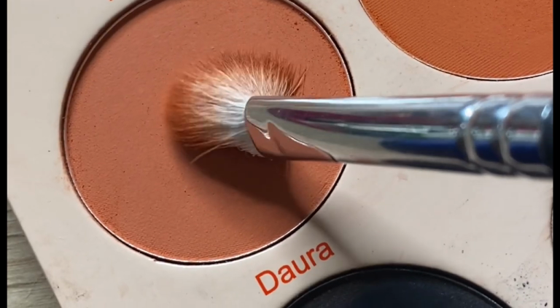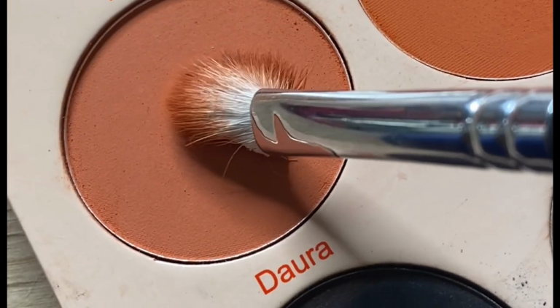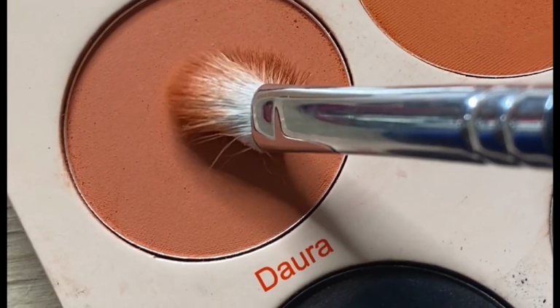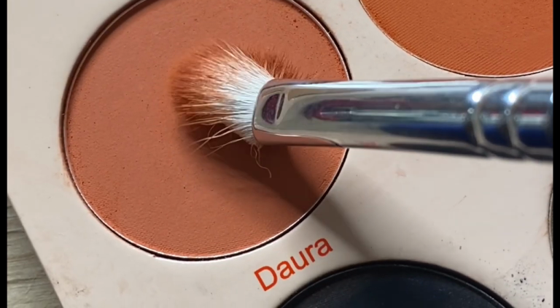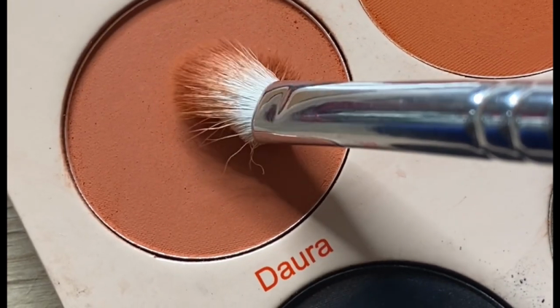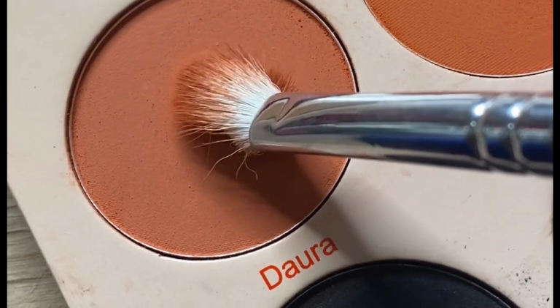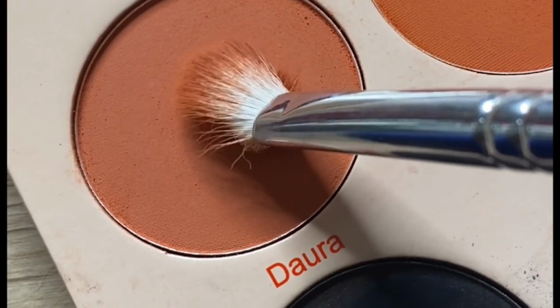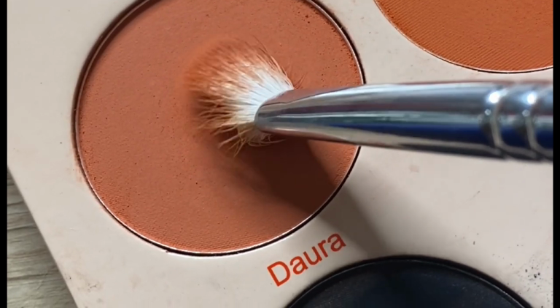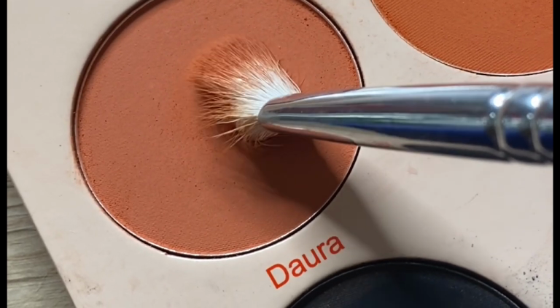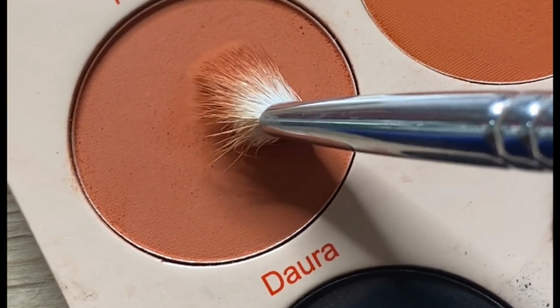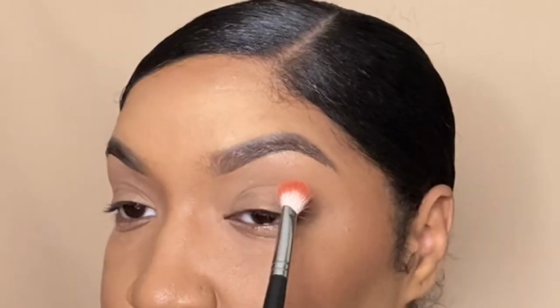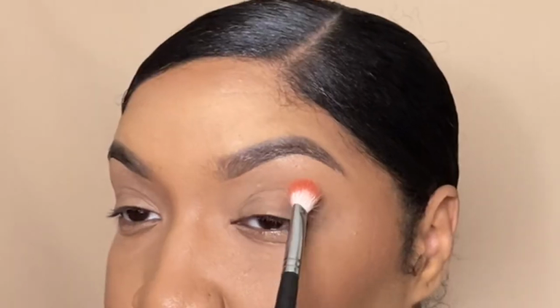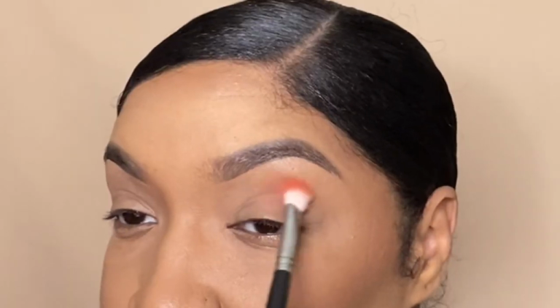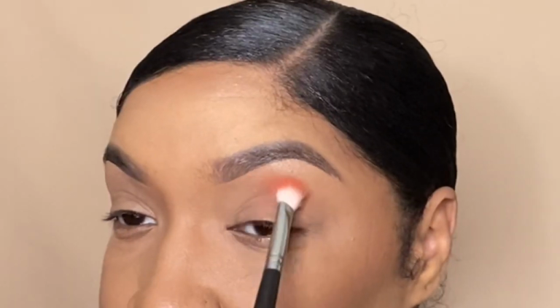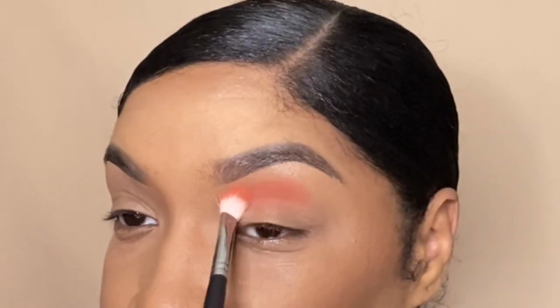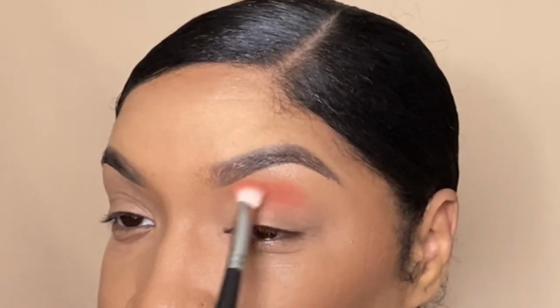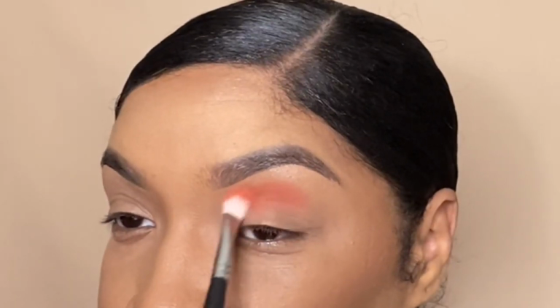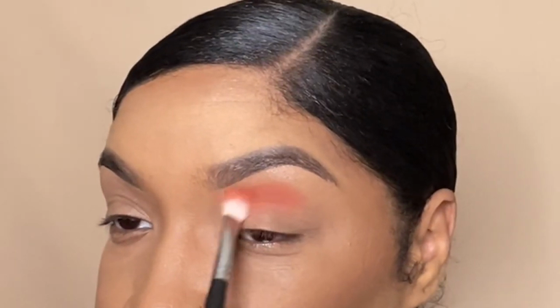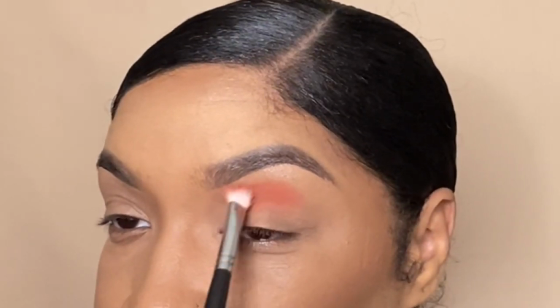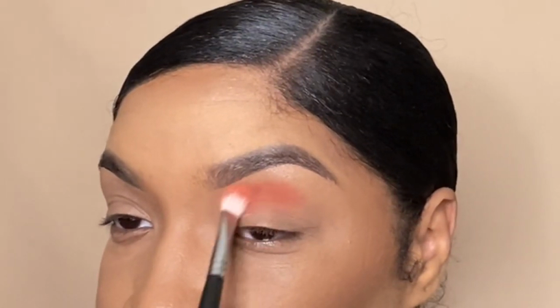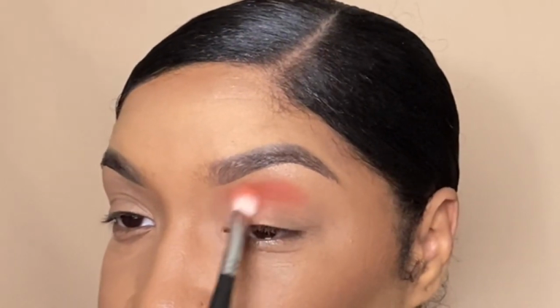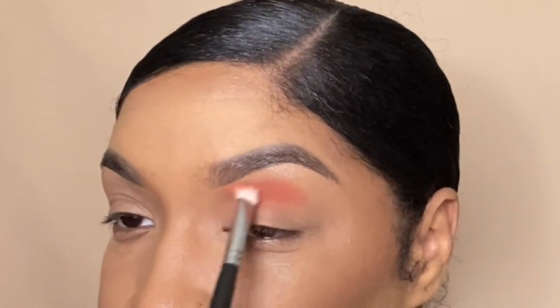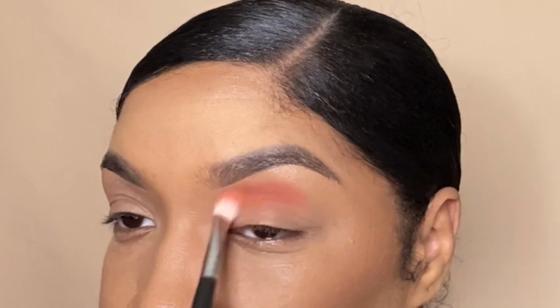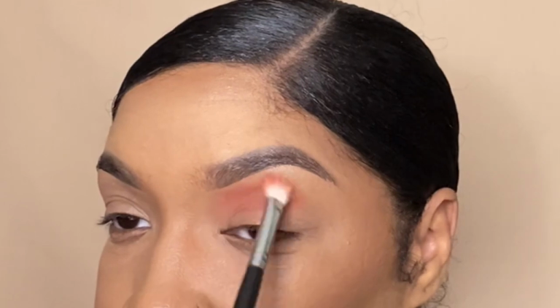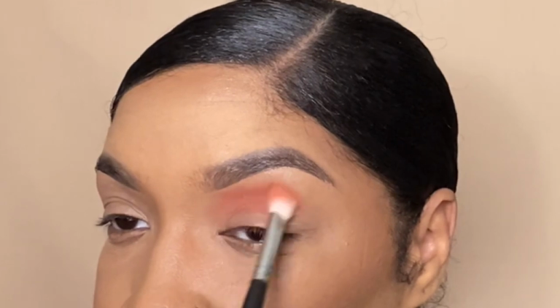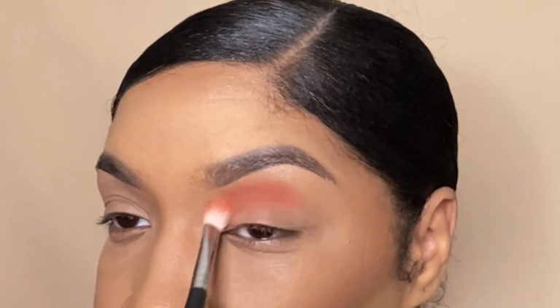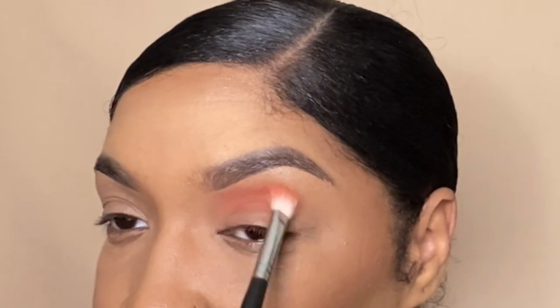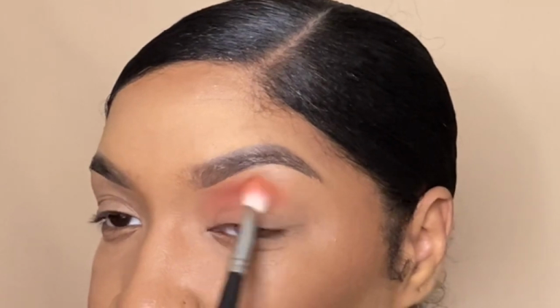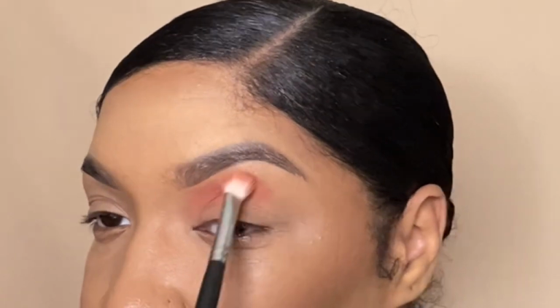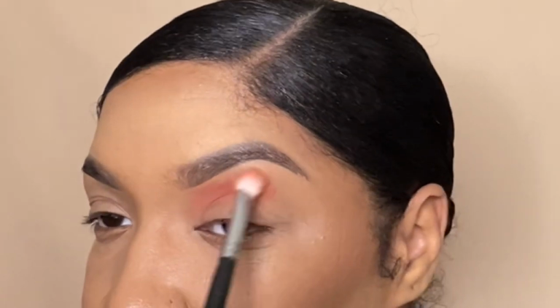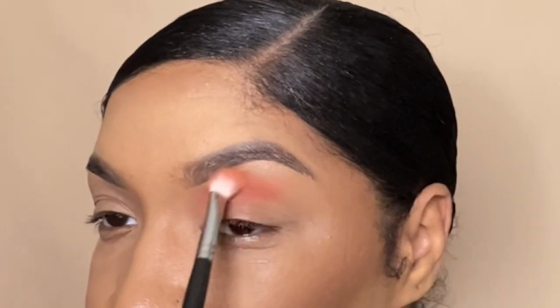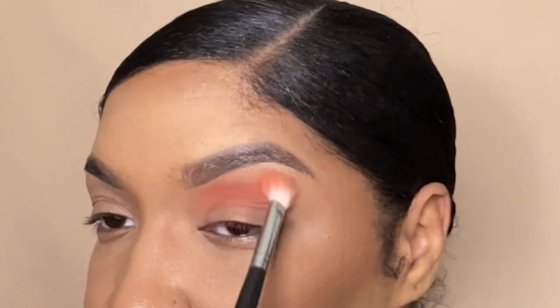First, we're going to take the shade Dura — this peachy shade — and use it as a transition.